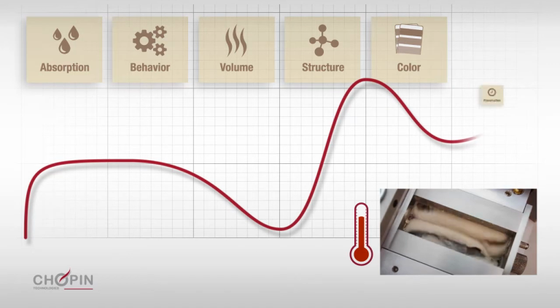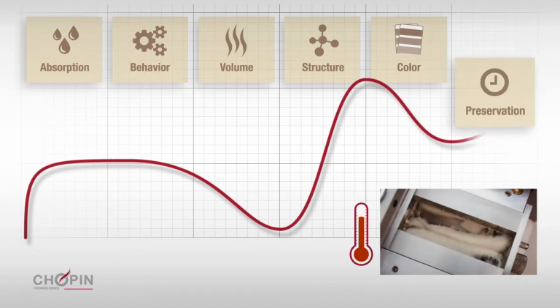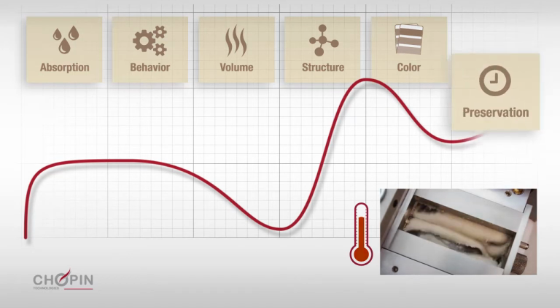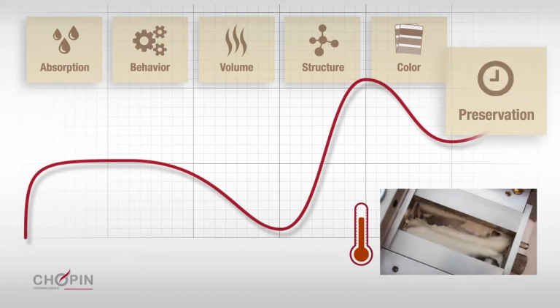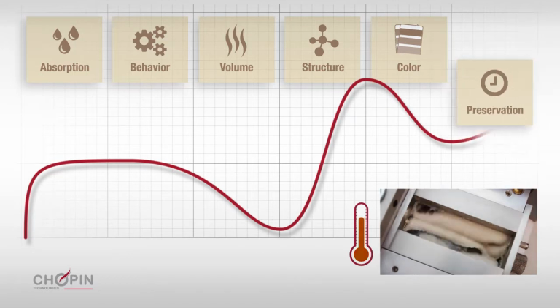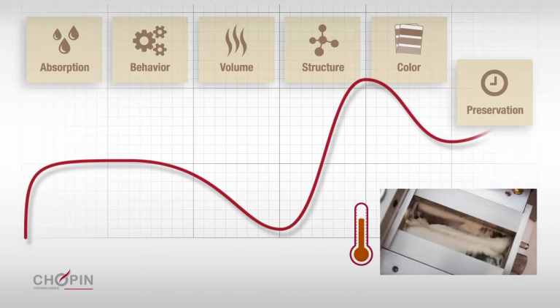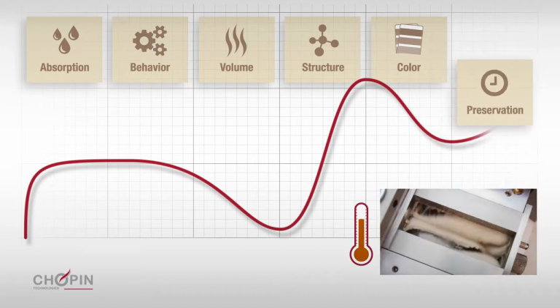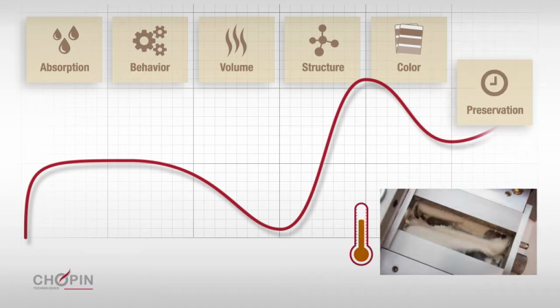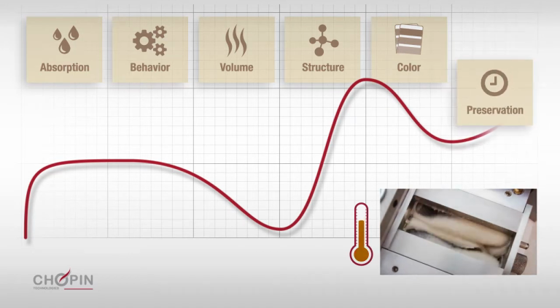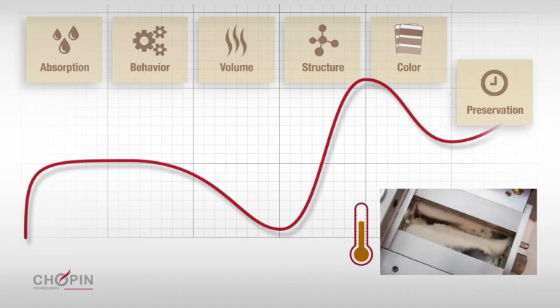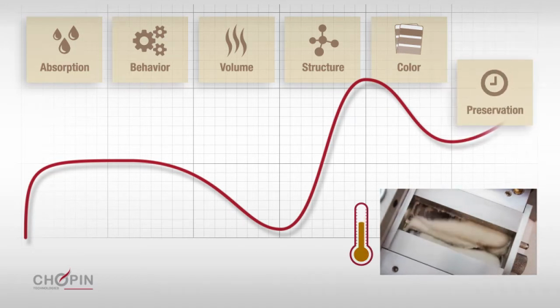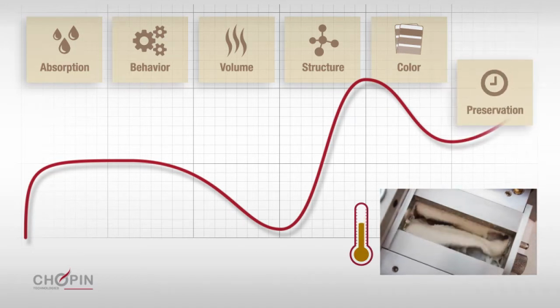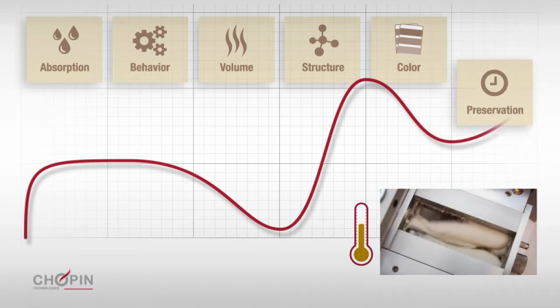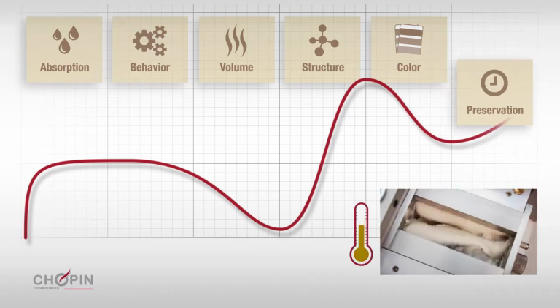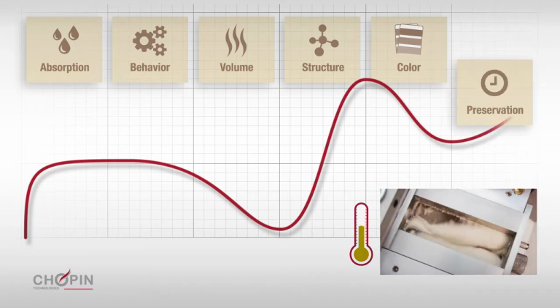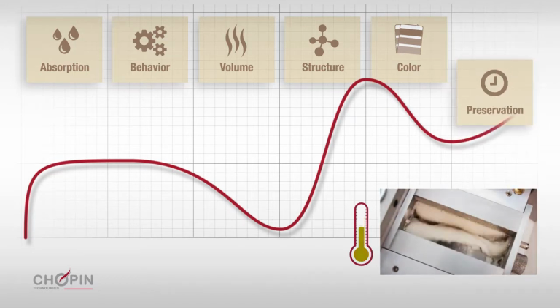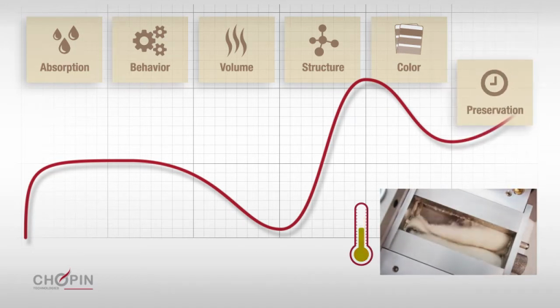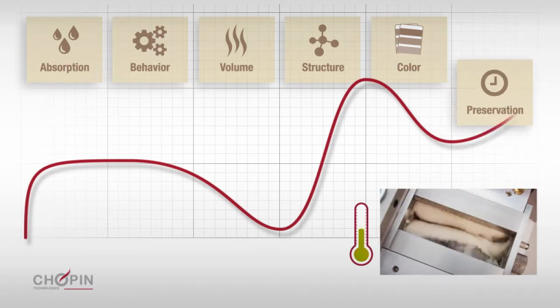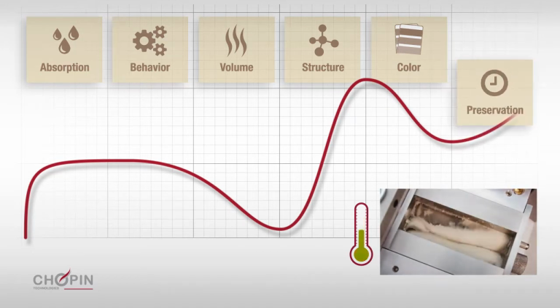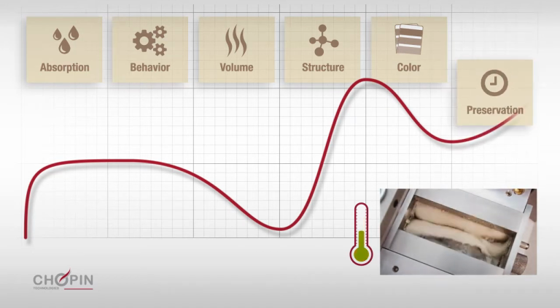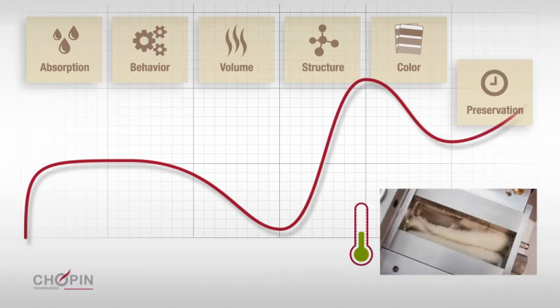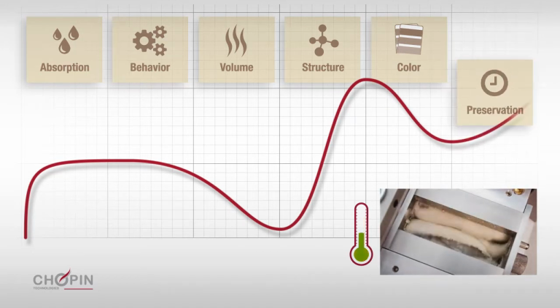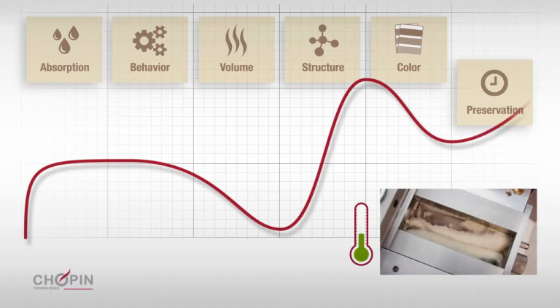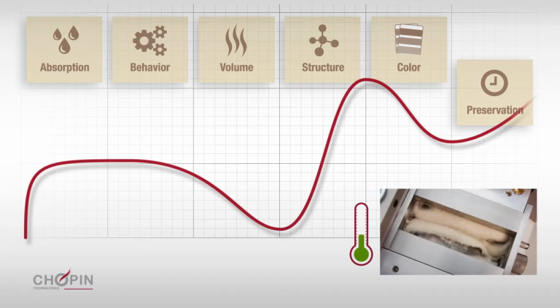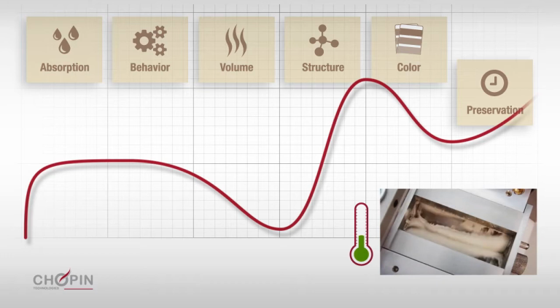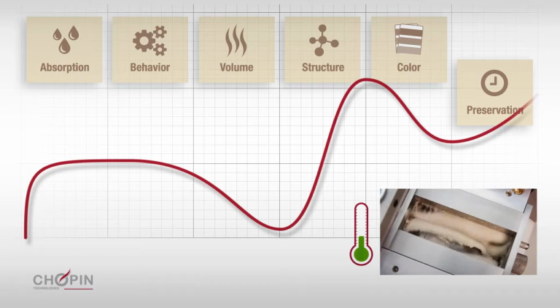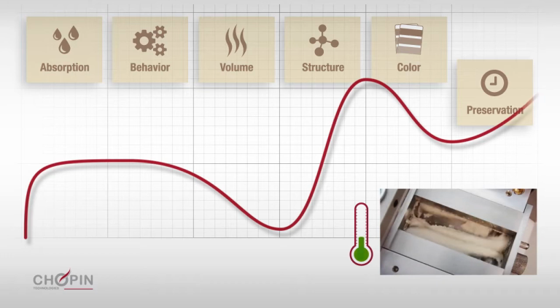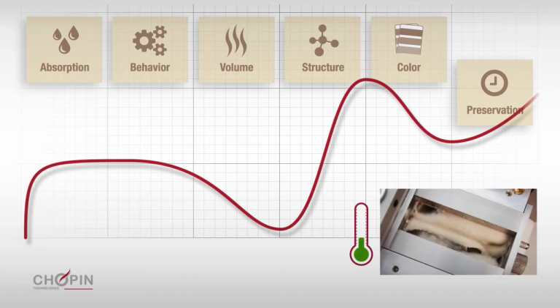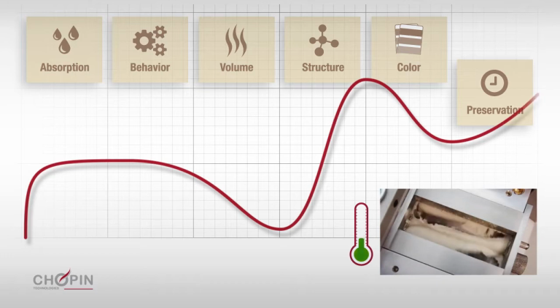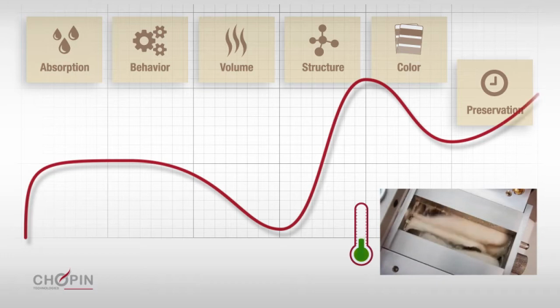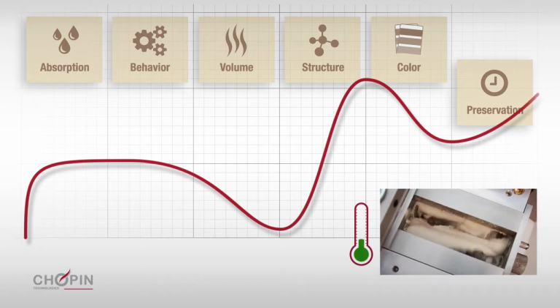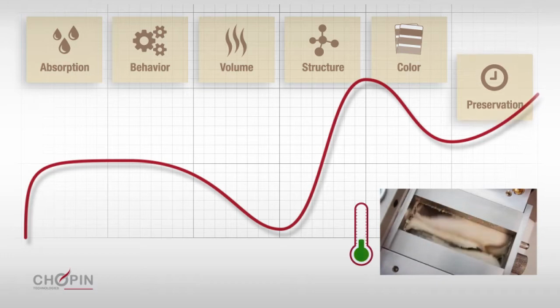Finally, the cooling phase indicates the rate of starch retrogradation, which has a direct relationship with the shelf life.